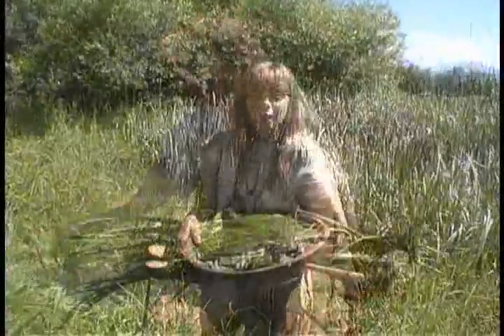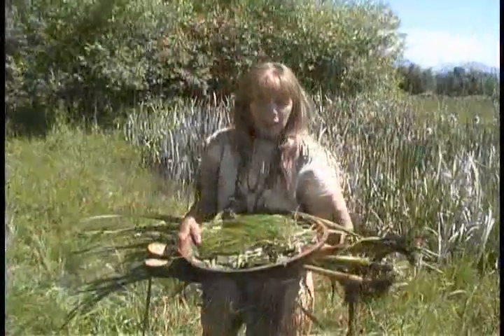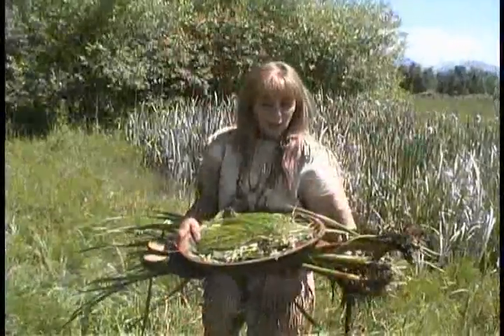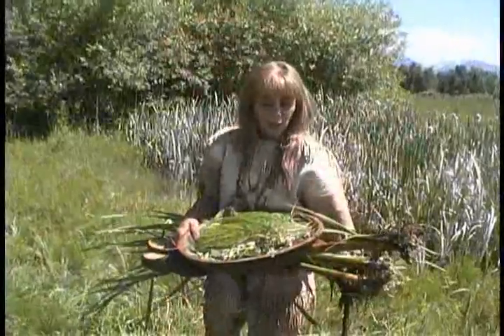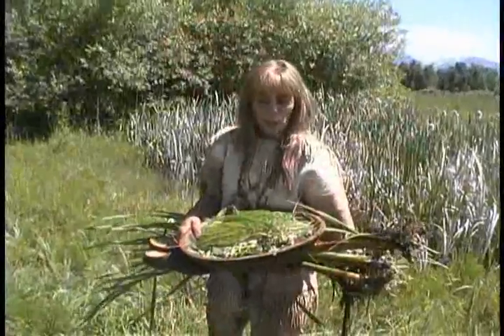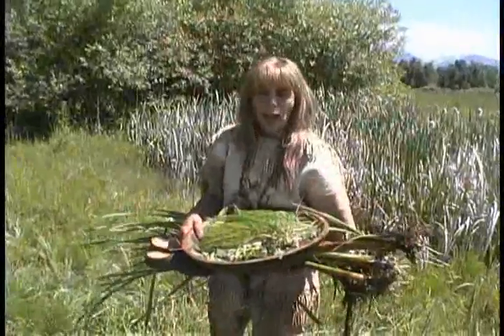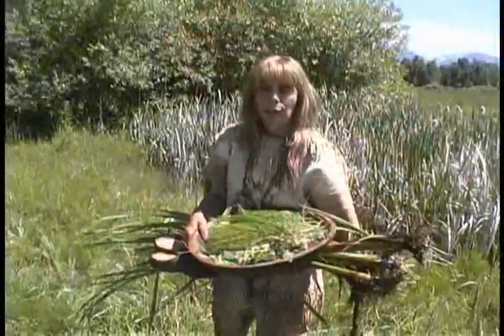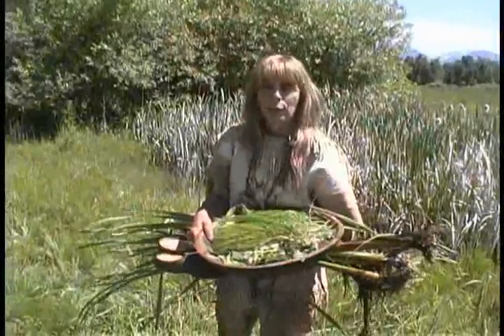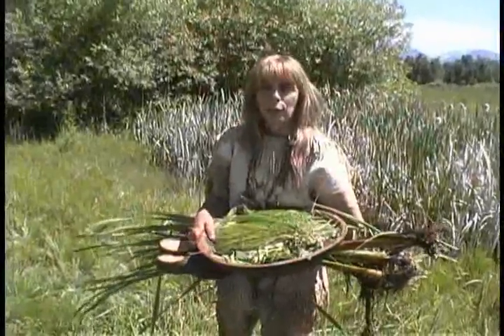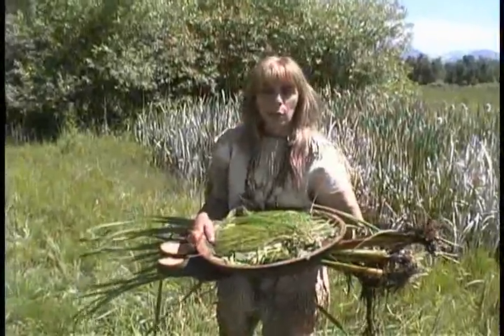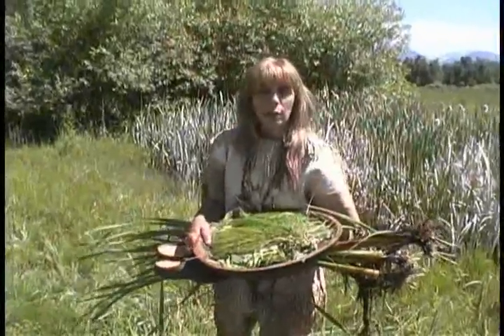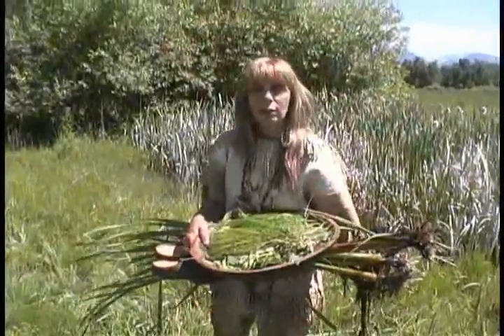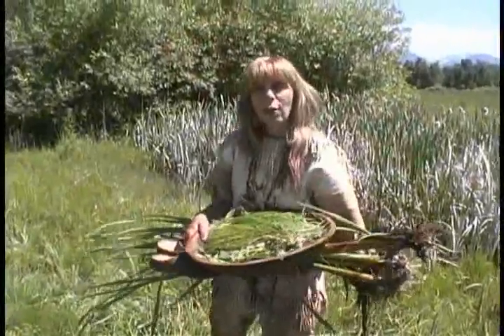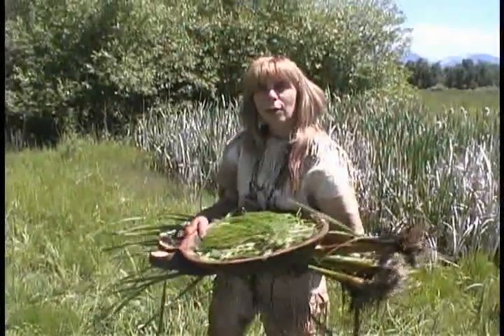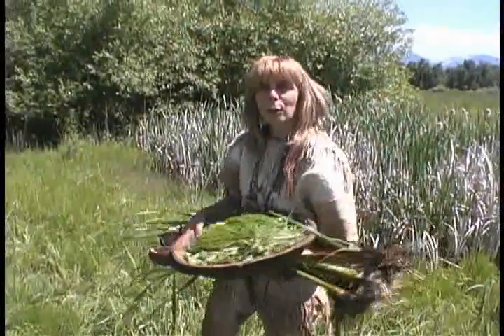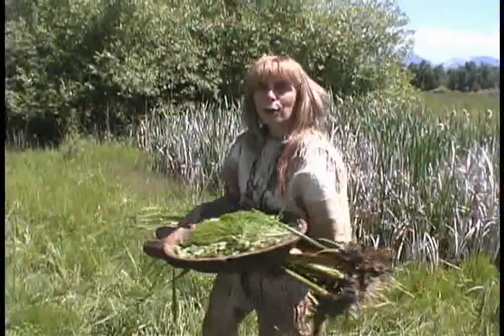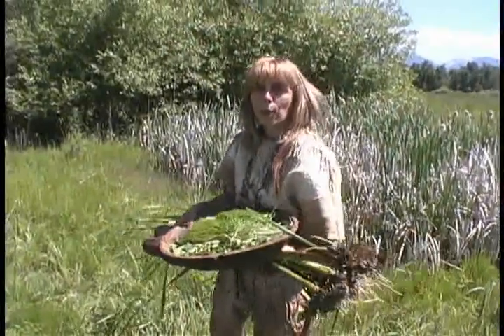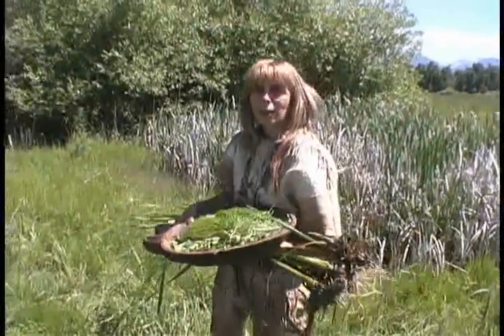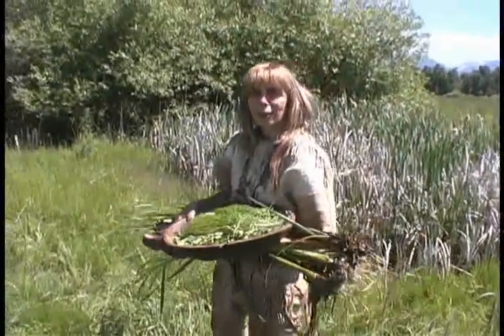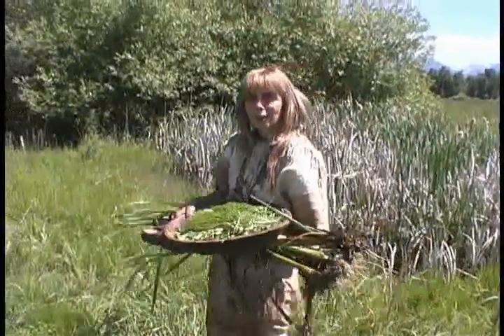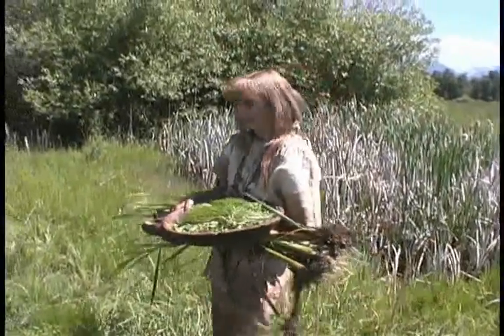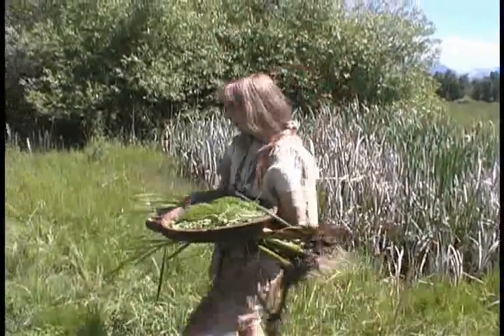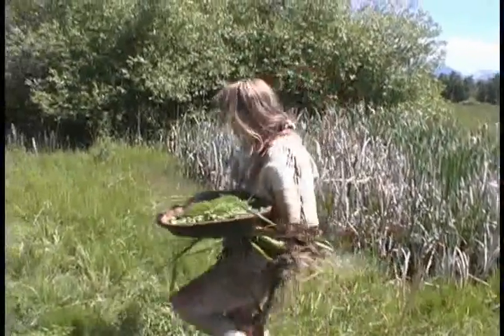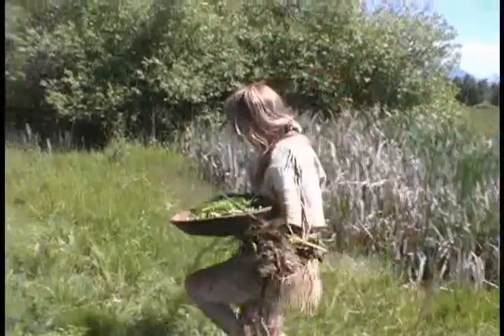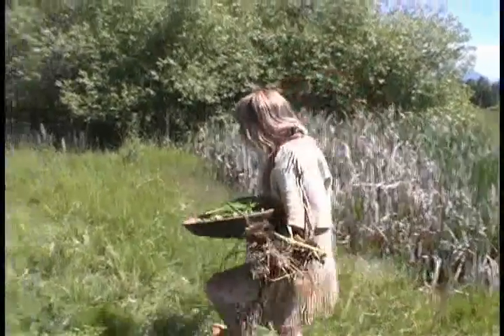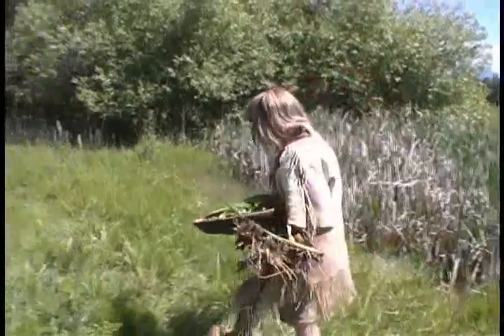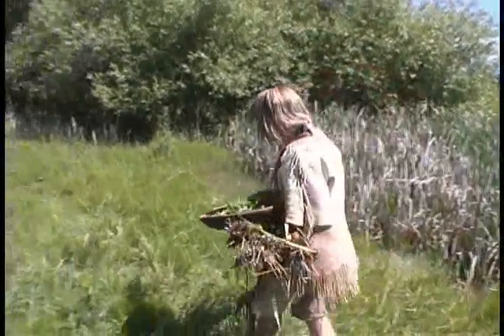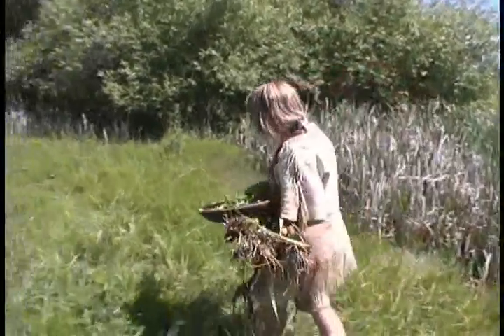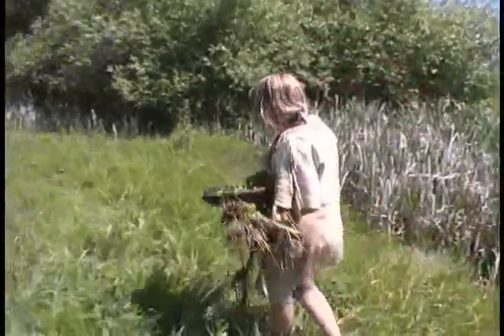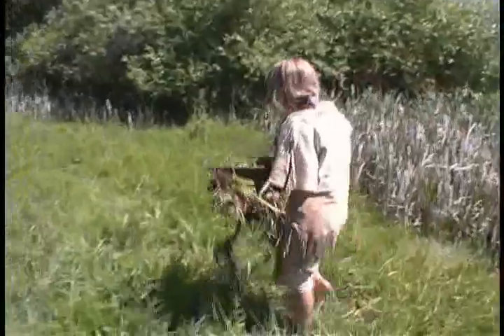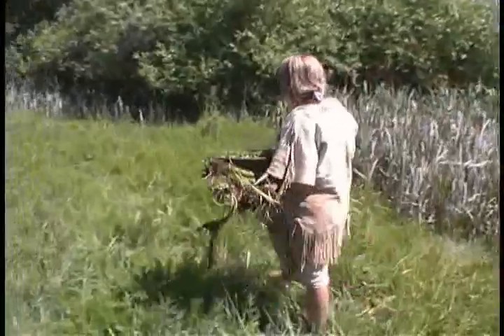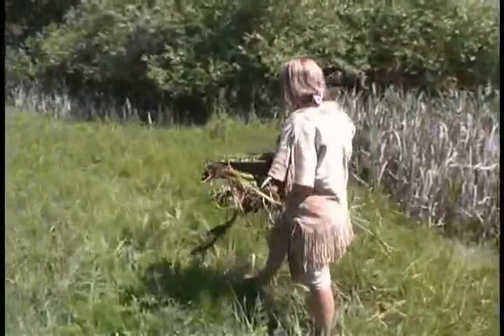Now that we have everything from our kitchen garden, we go back to the kitchen. See you soon.